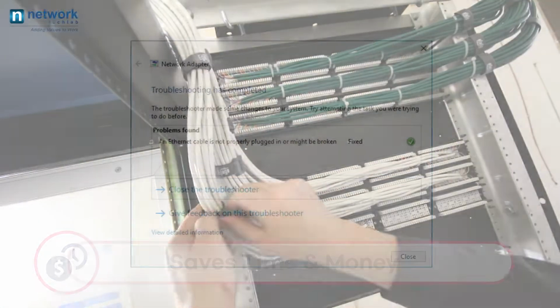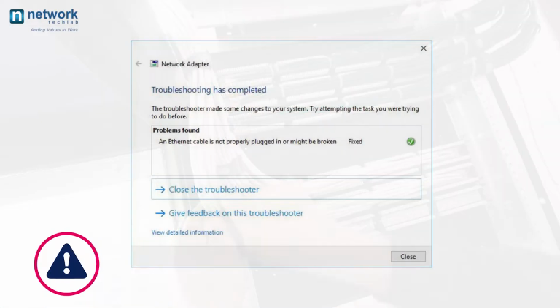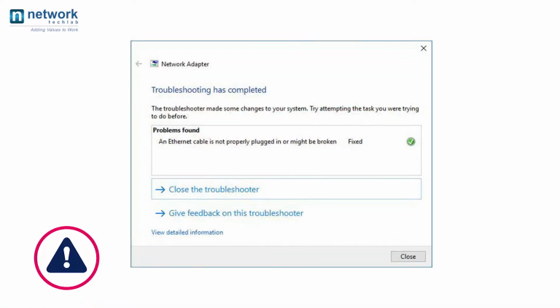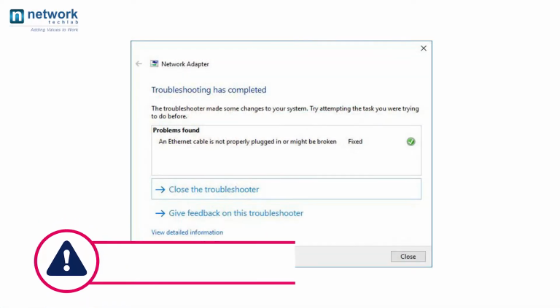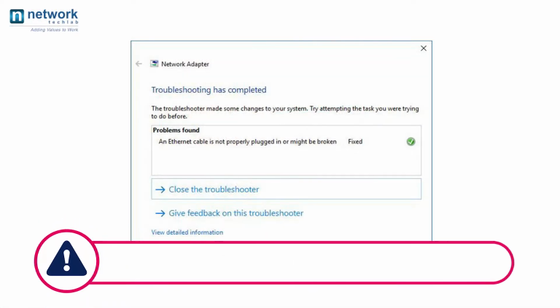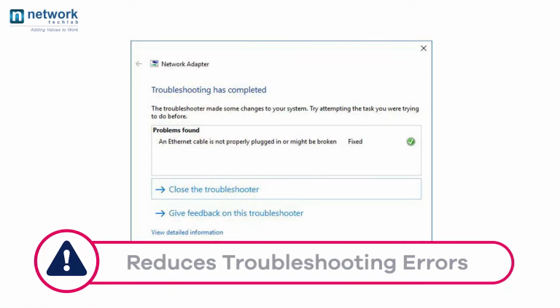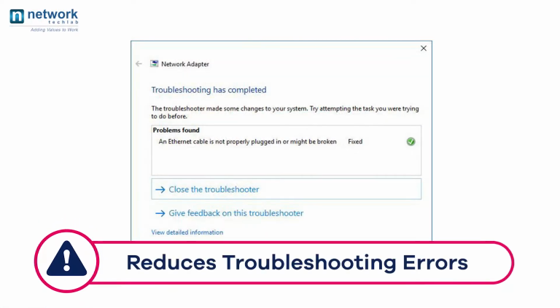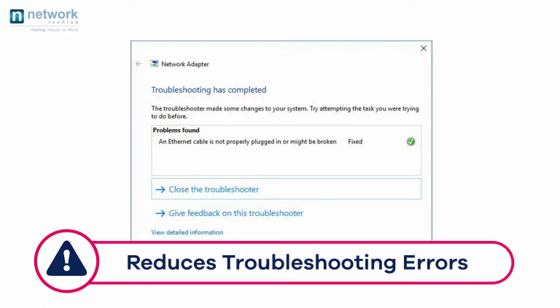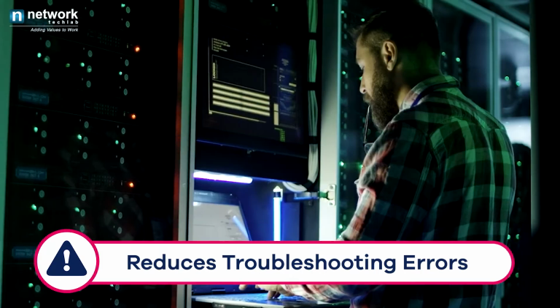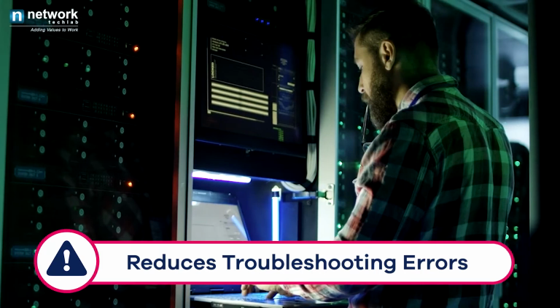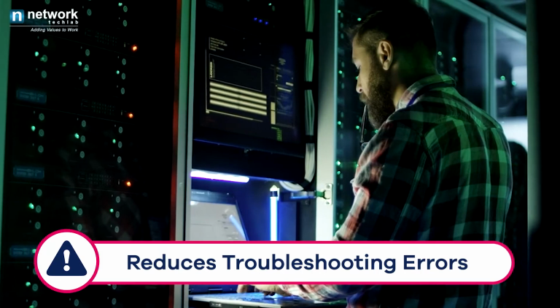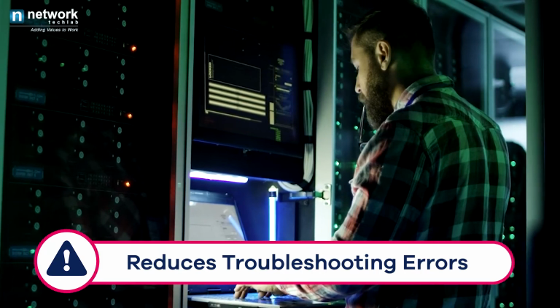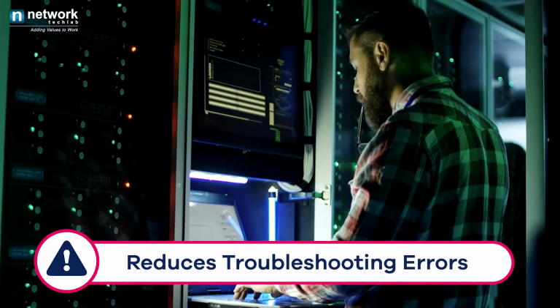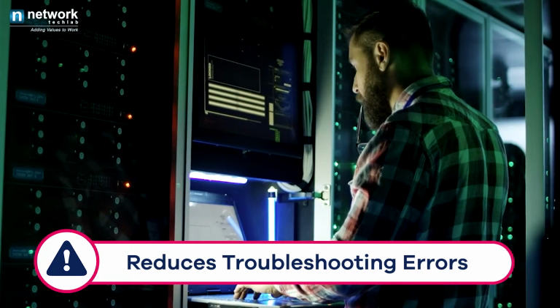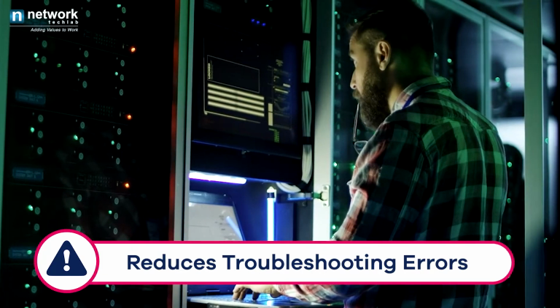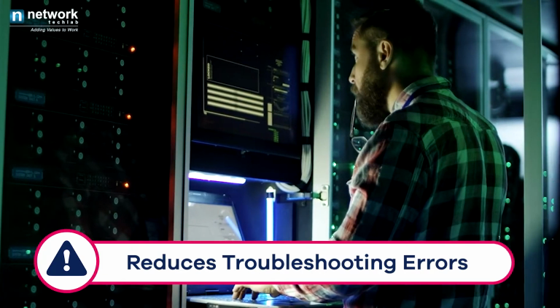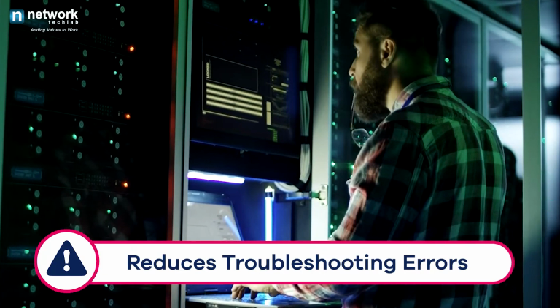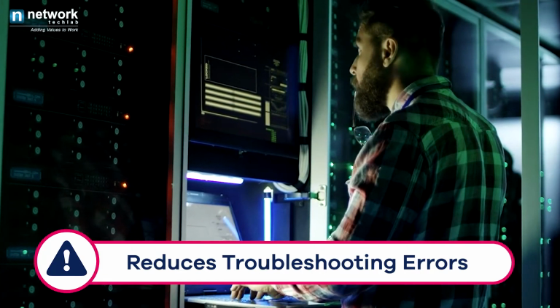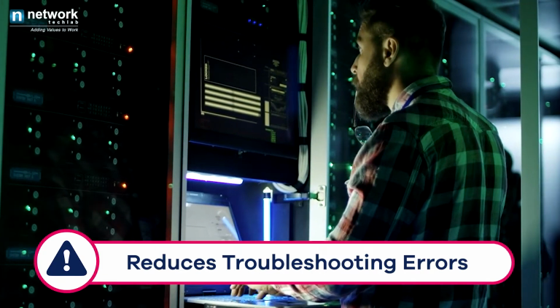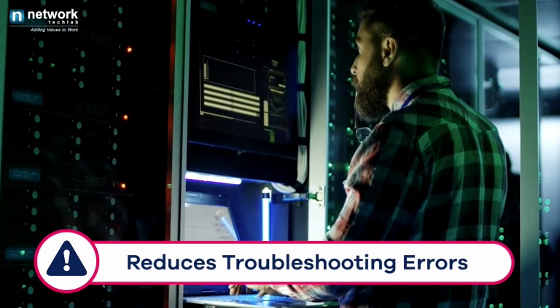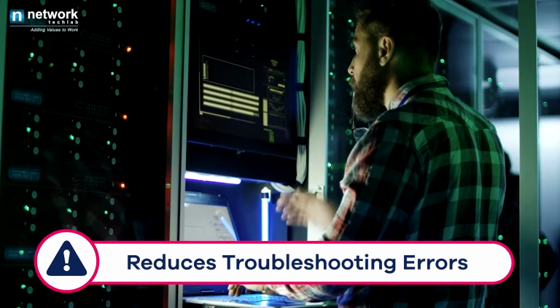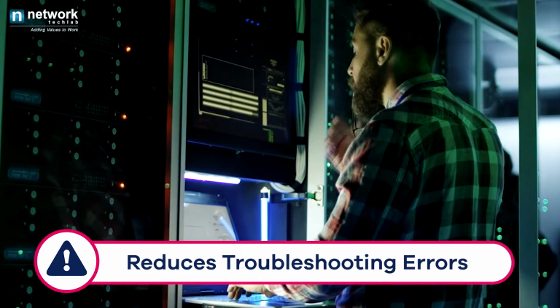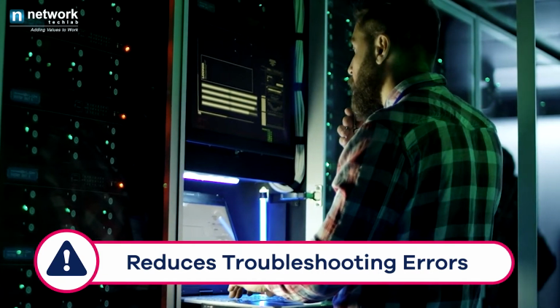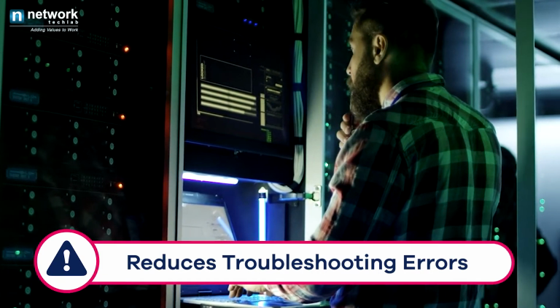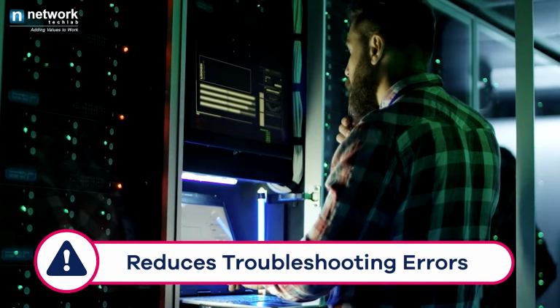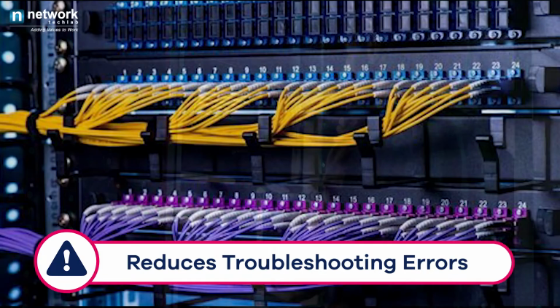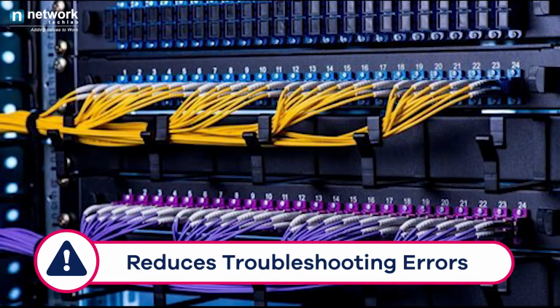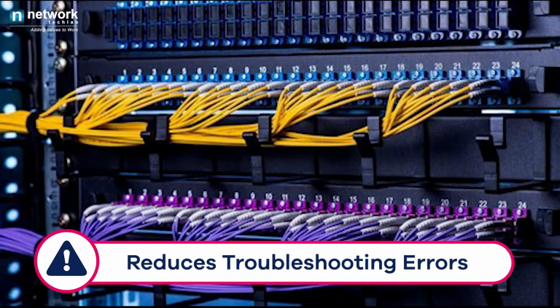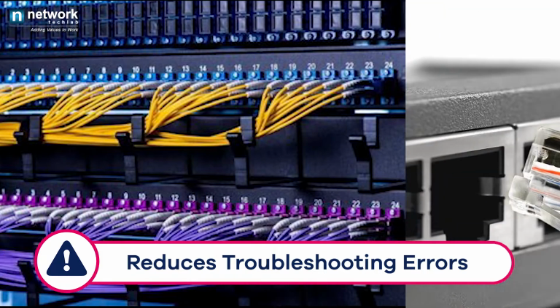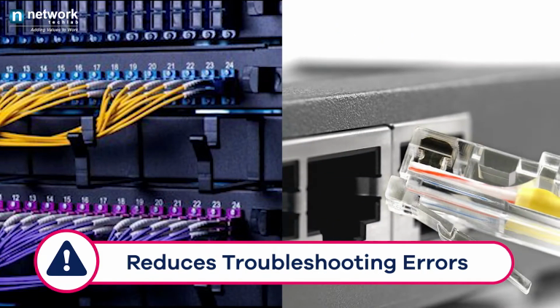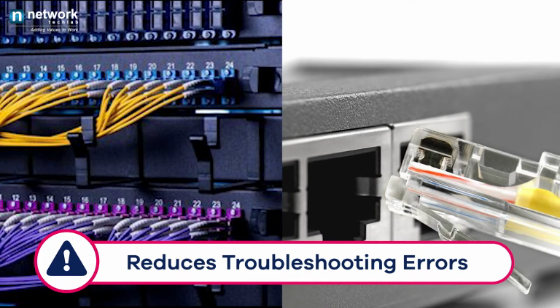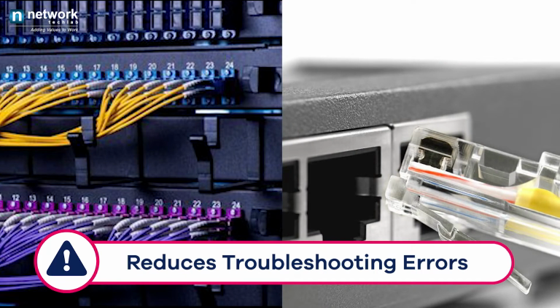Reduces troubleshooting errors. Structured cabling enables your IT team to troubleshoot faster by determining port and user connectivity.